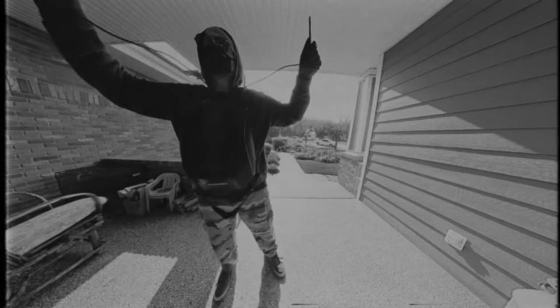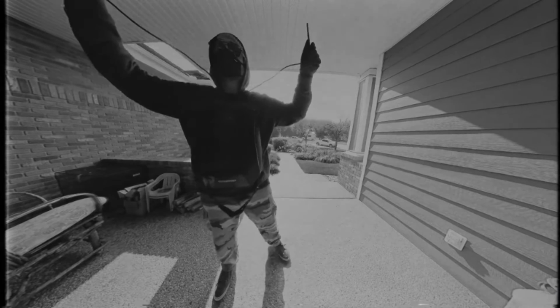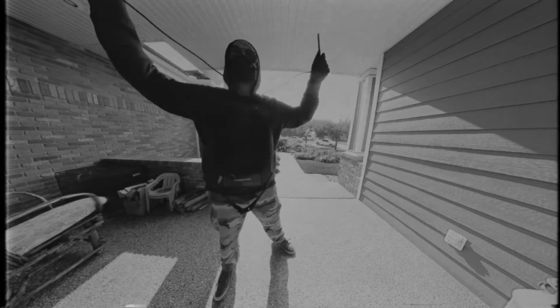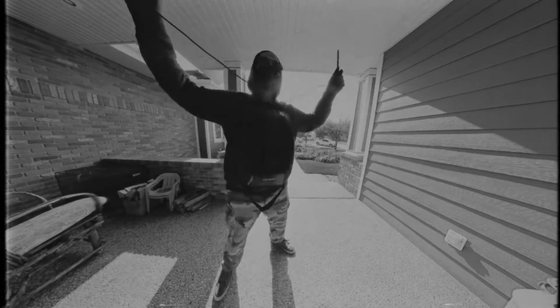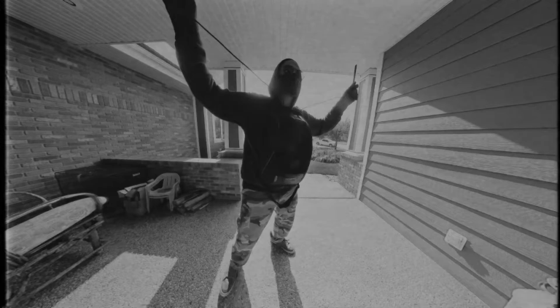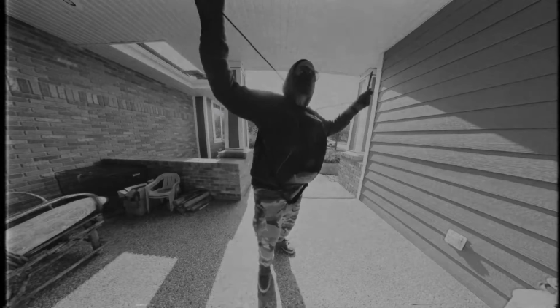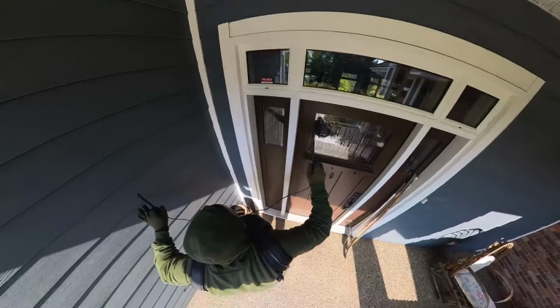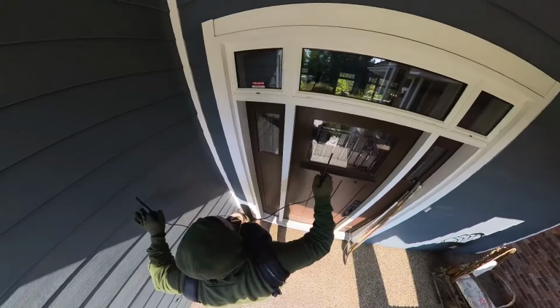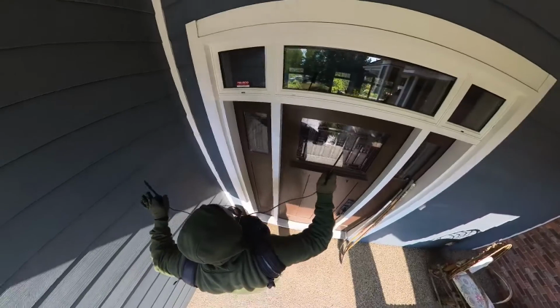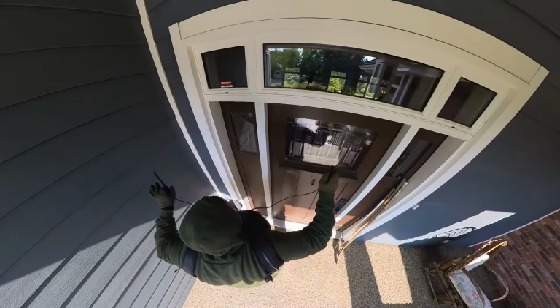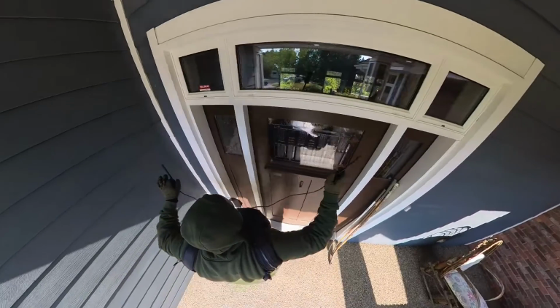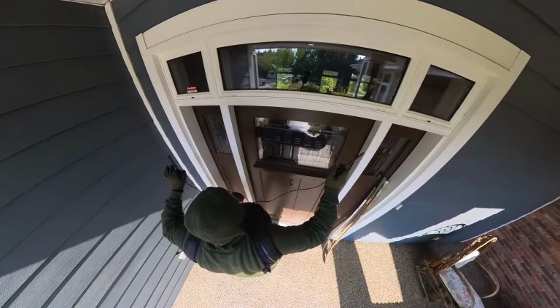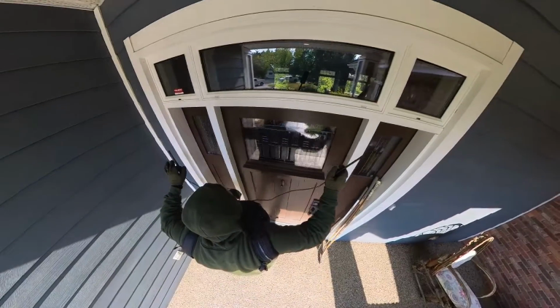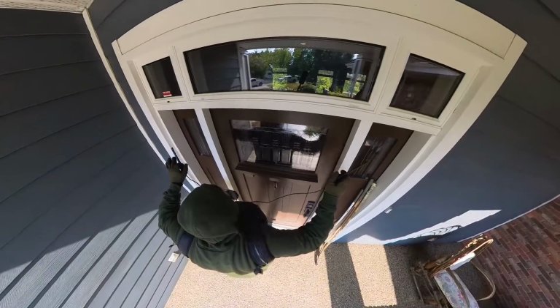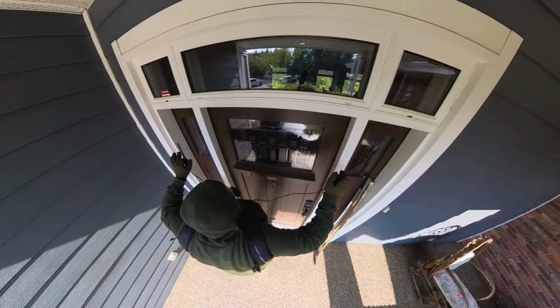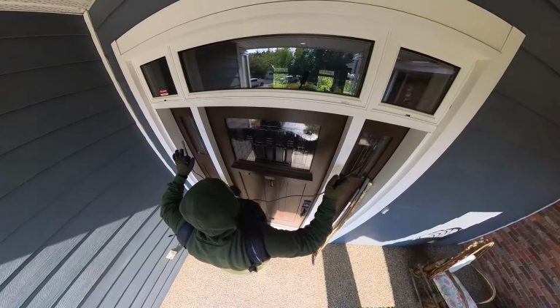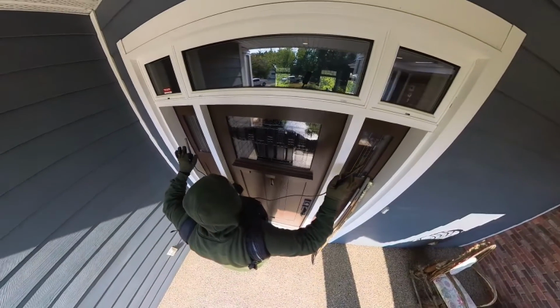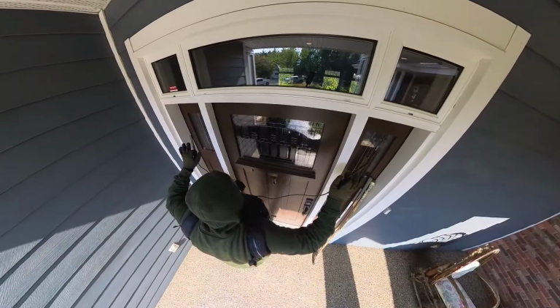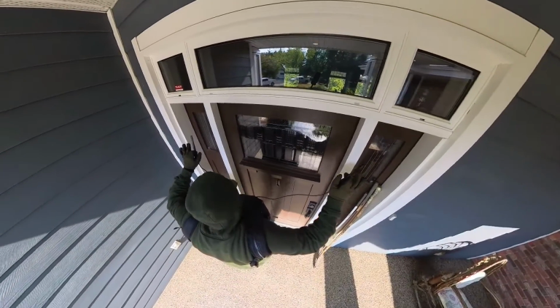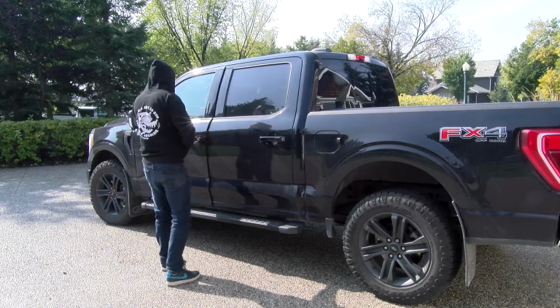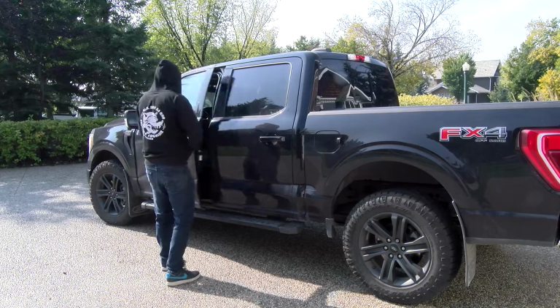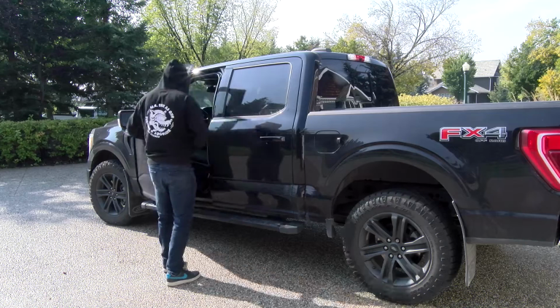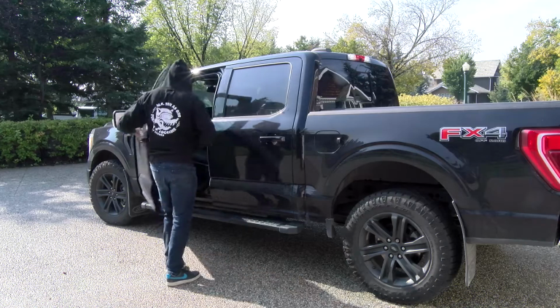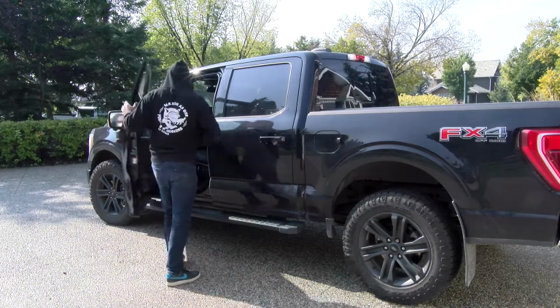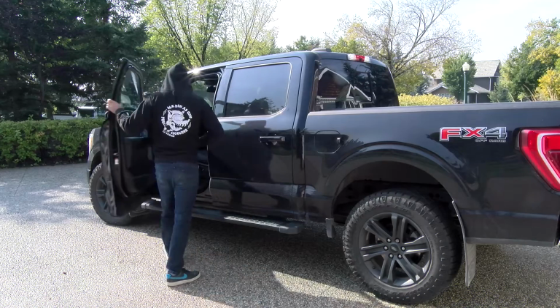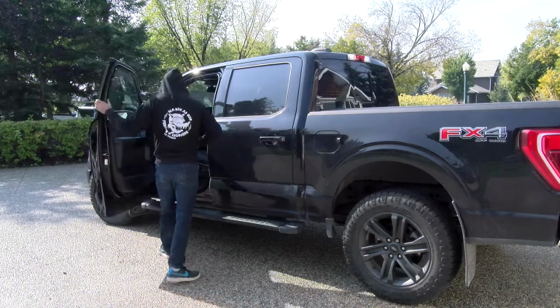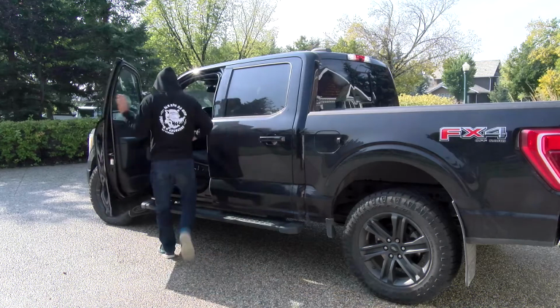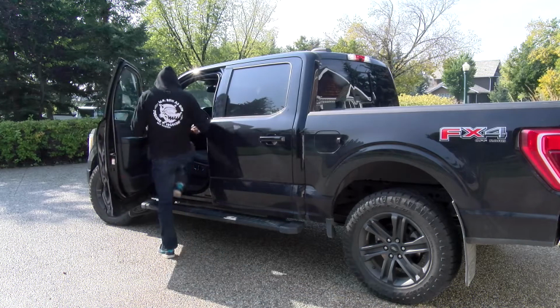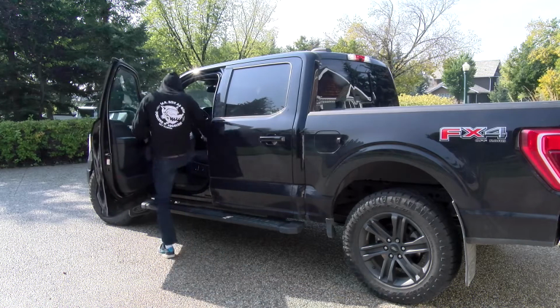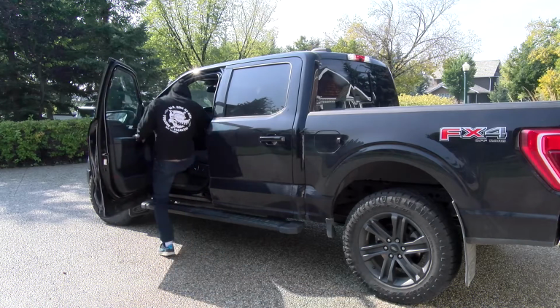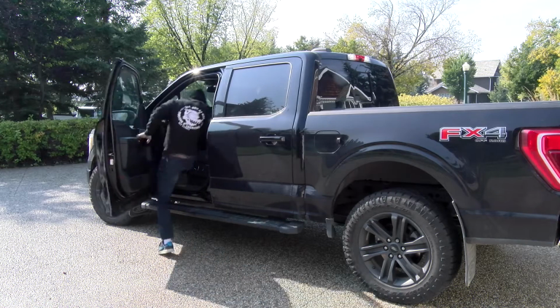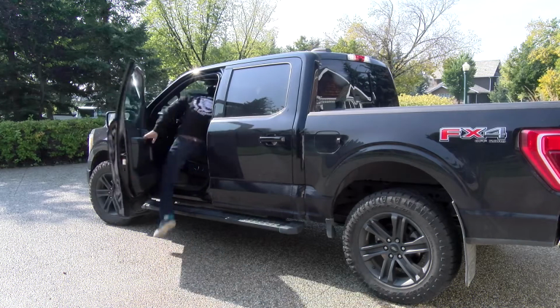Once inside, and depending on the make and model, thieves may be able to start your vehicle and drive away.